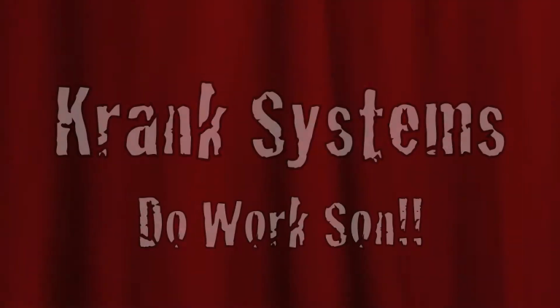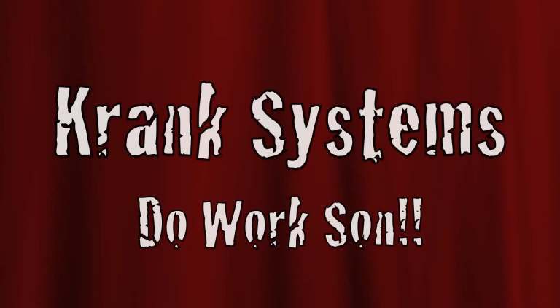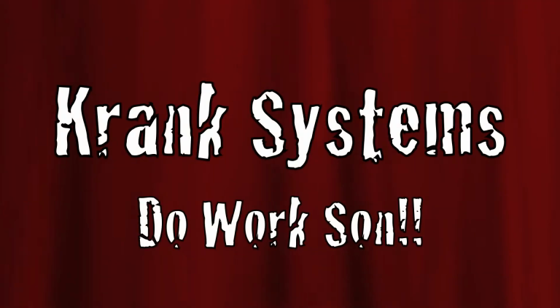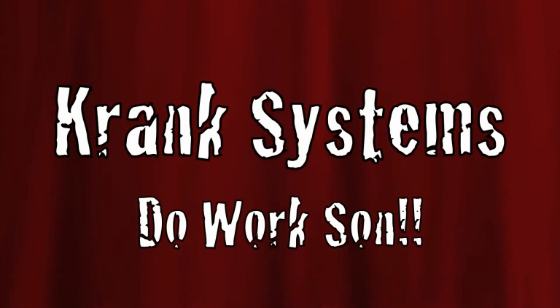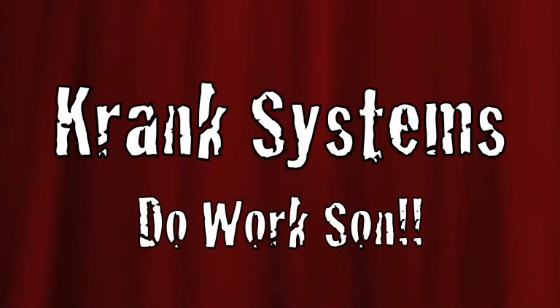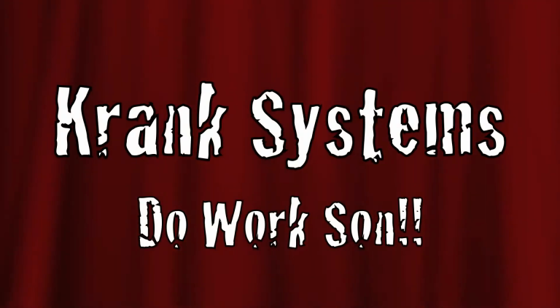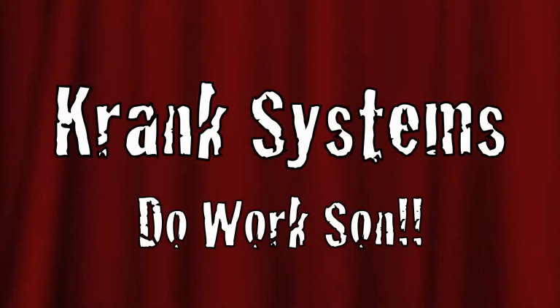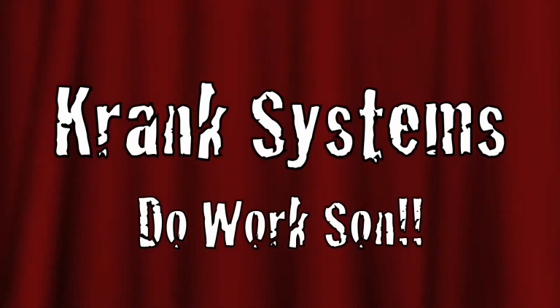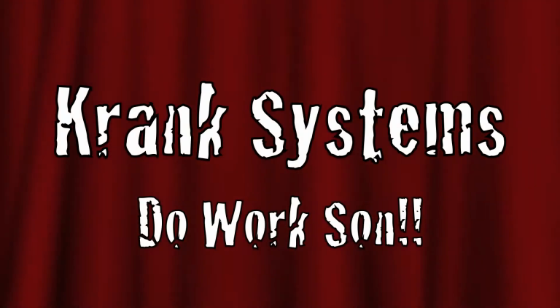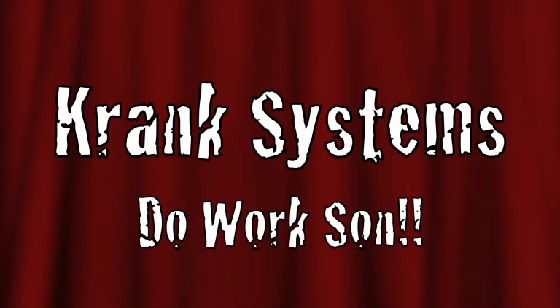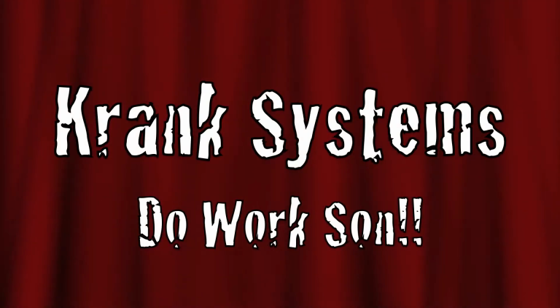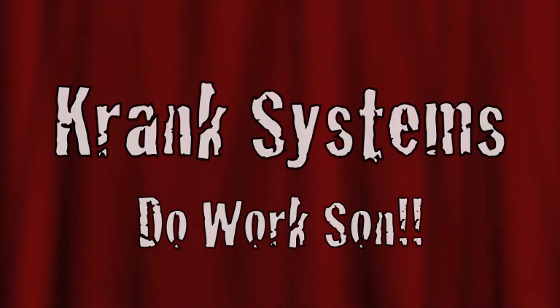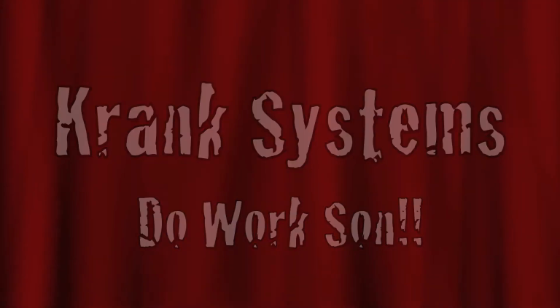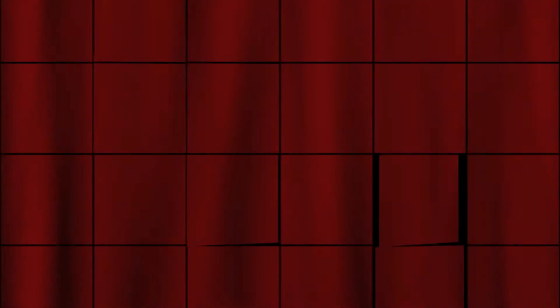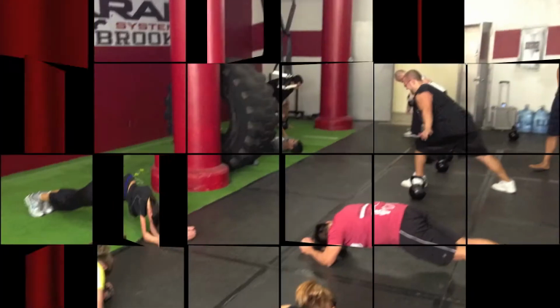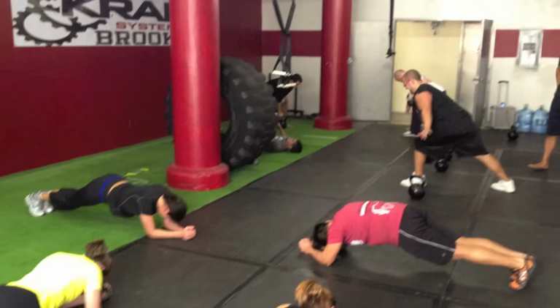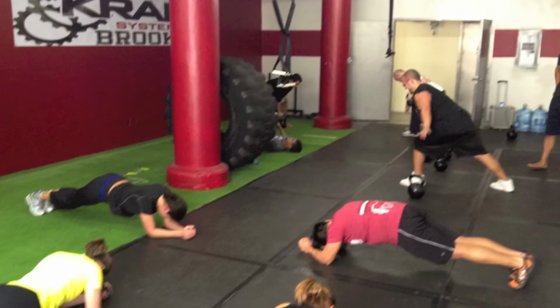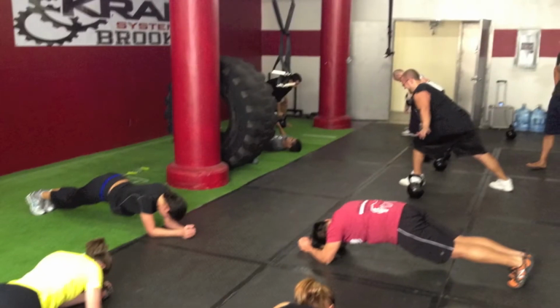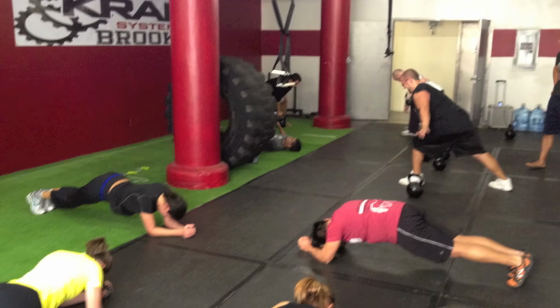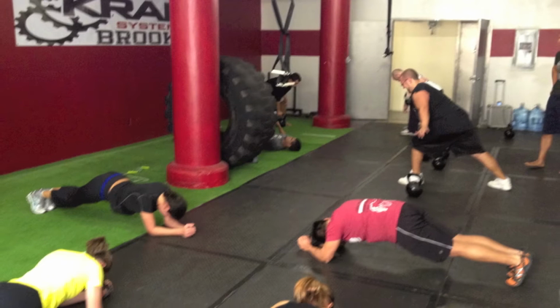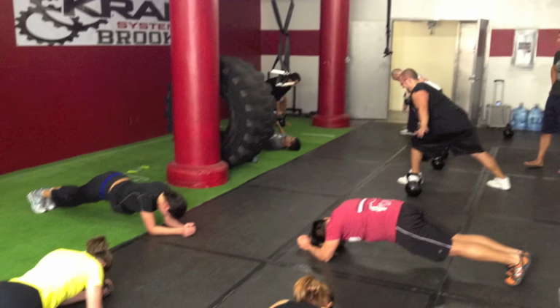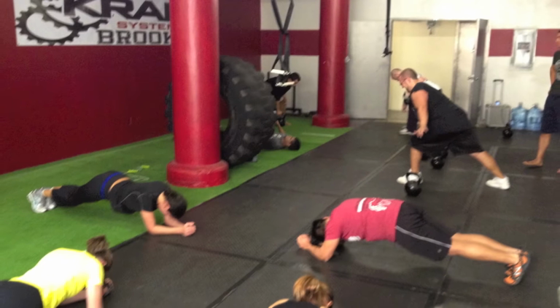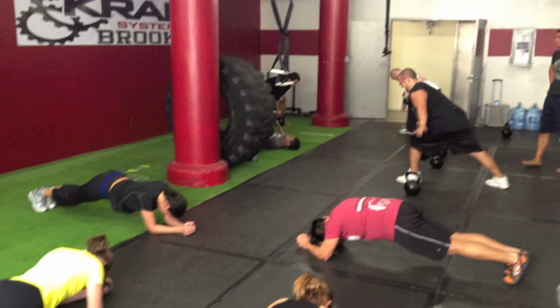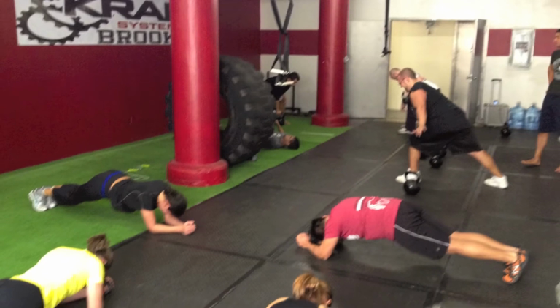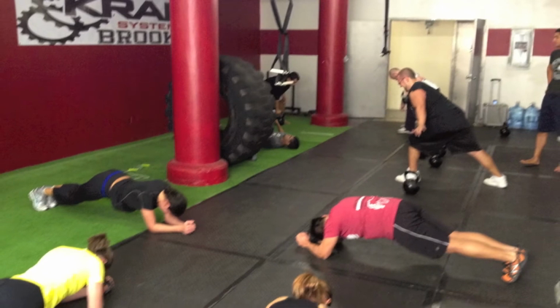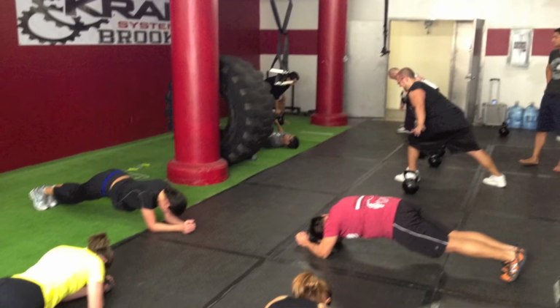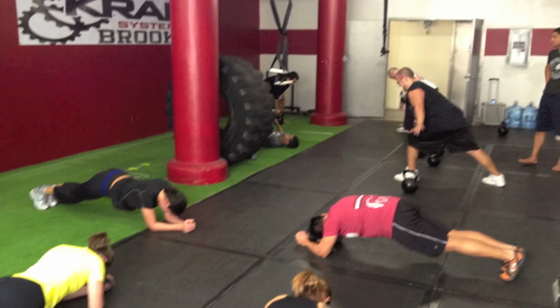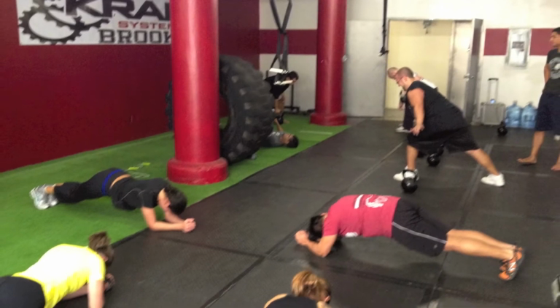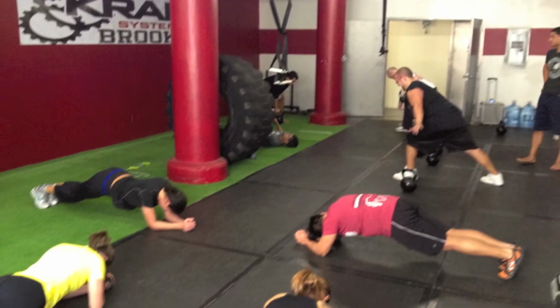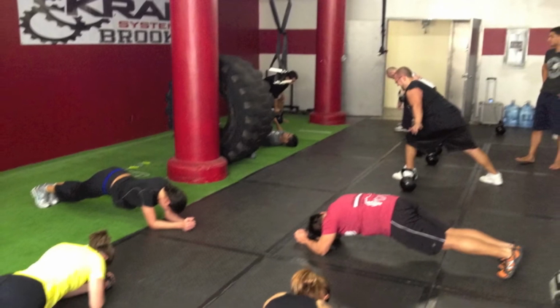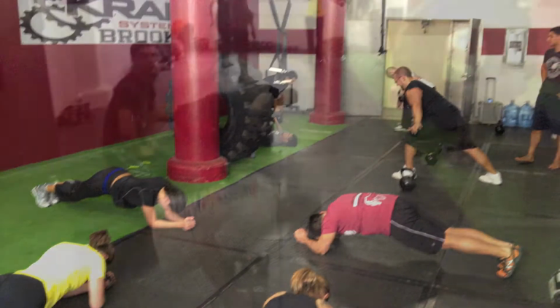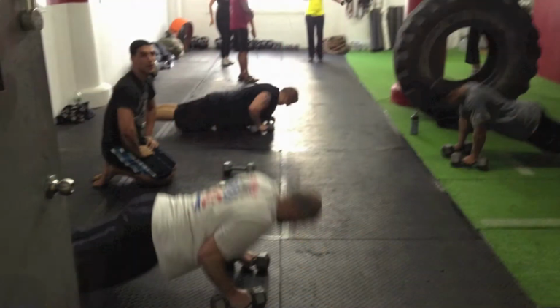Welcome to today's tutorial on dubstep production. Typically a tempo of 140 beats per minute is selected.